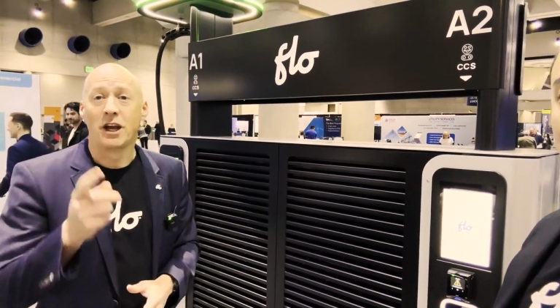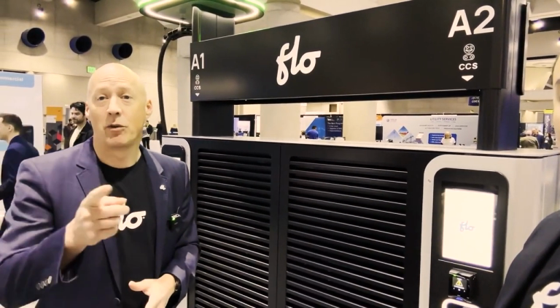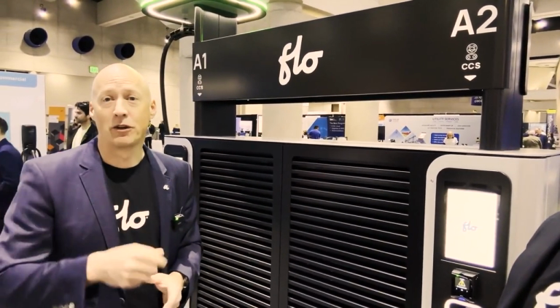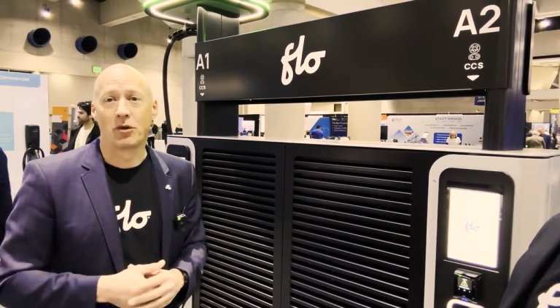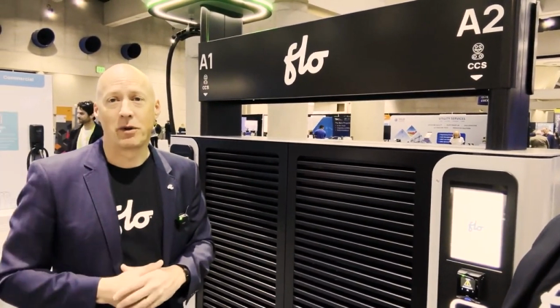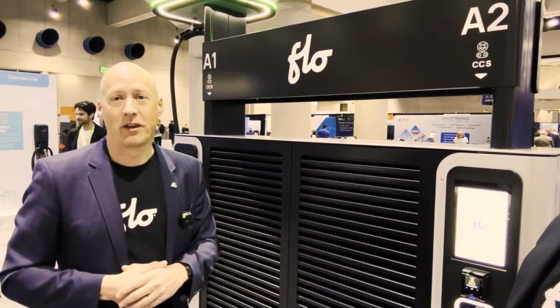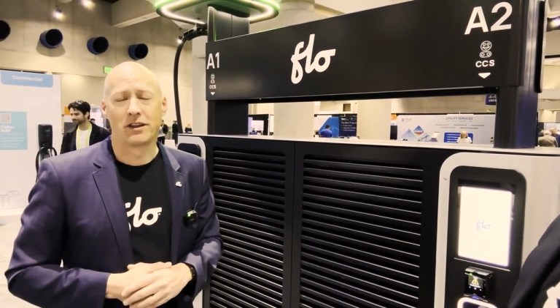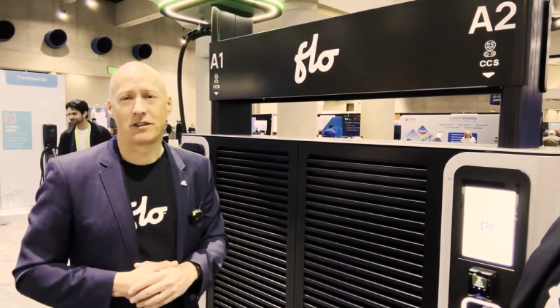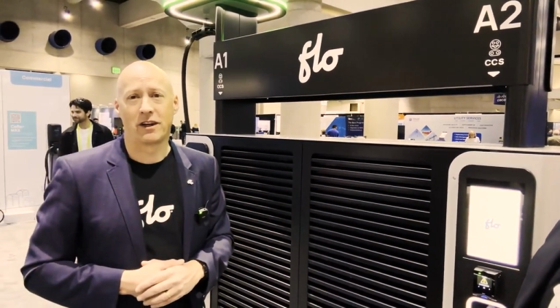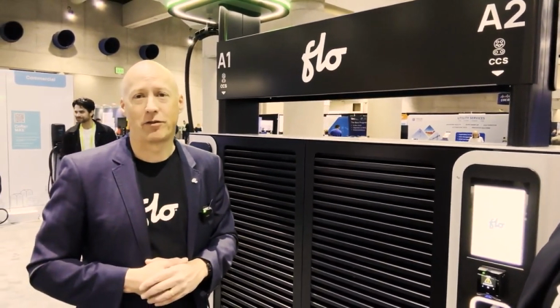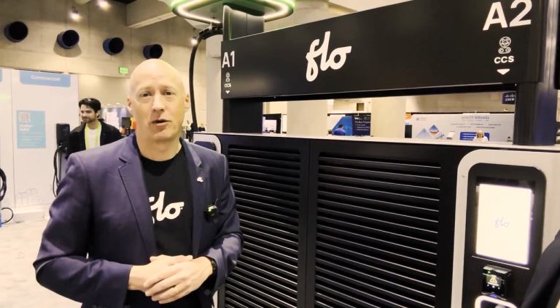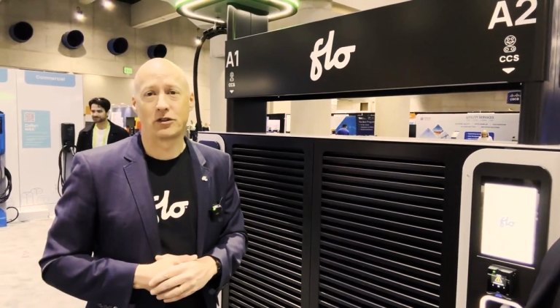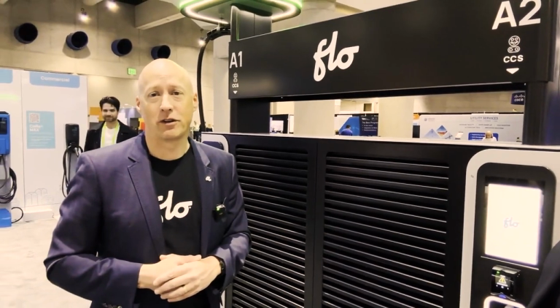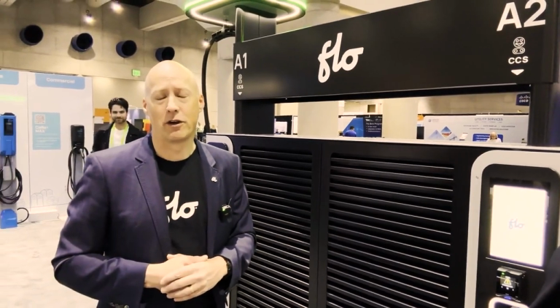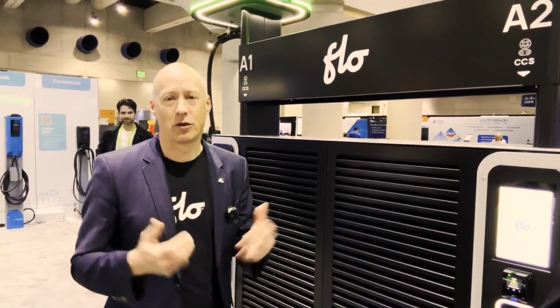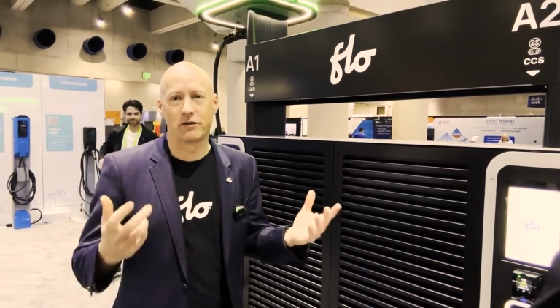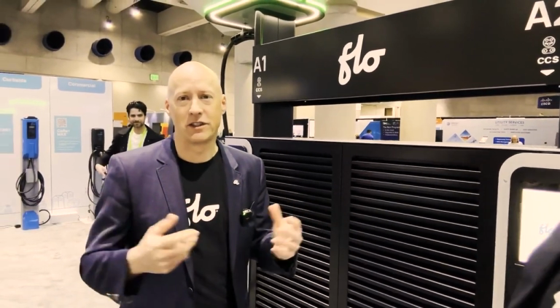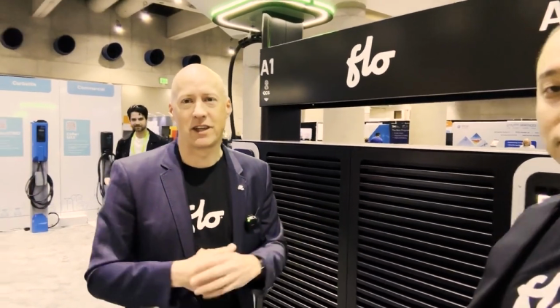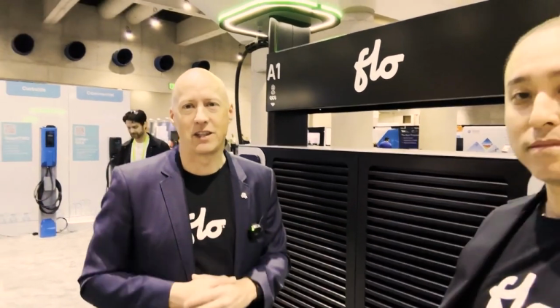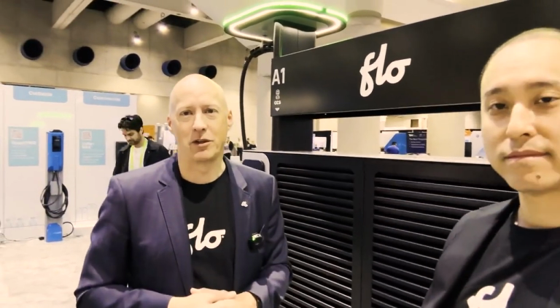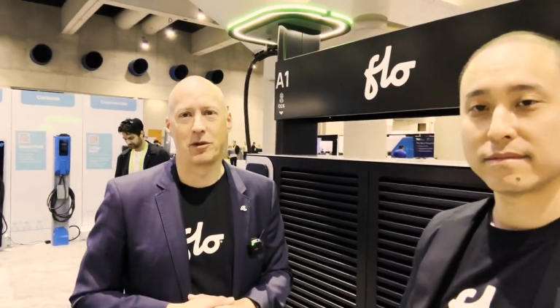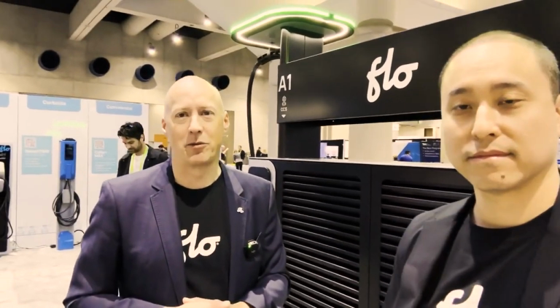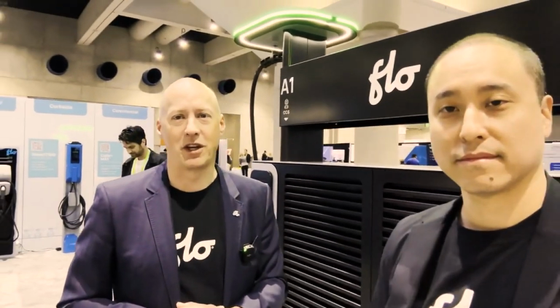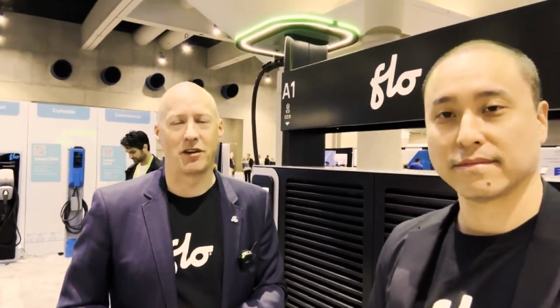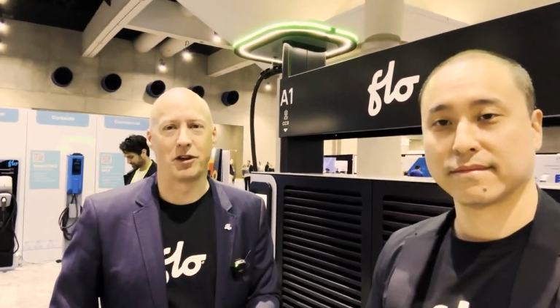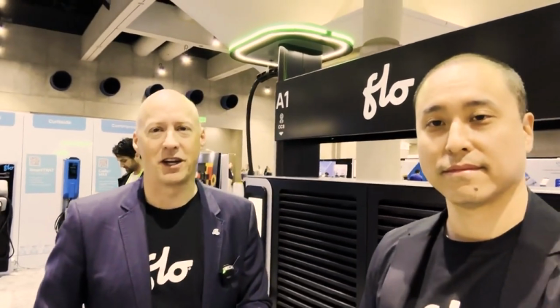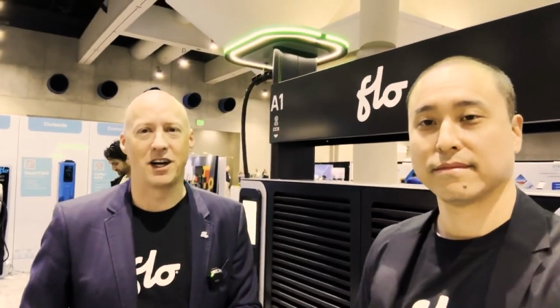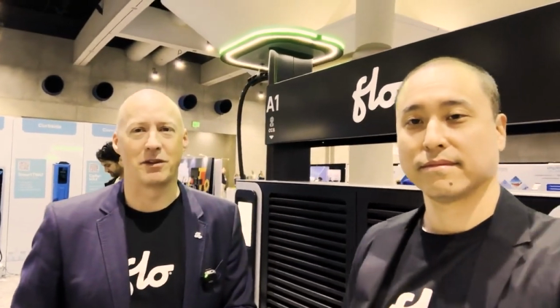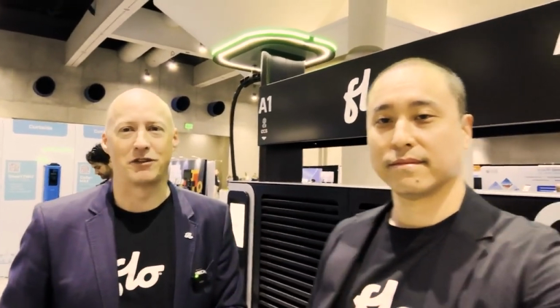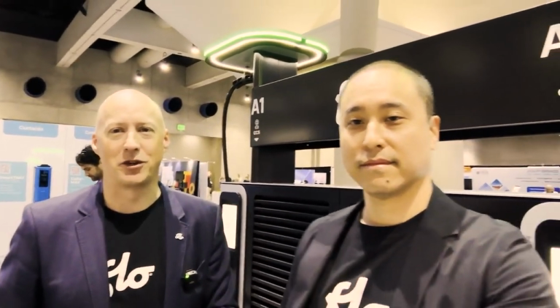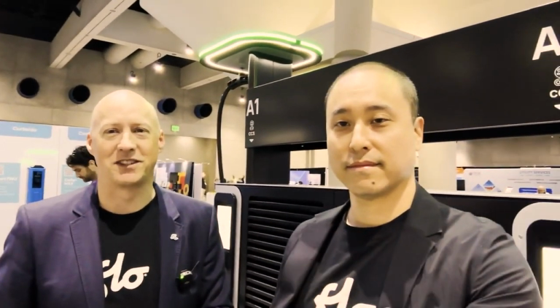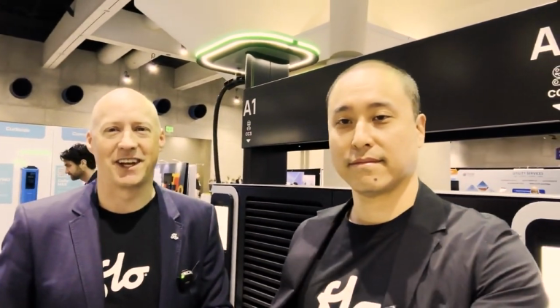If you want to learn more about the Flow Ultra, visit us at www.flow.com. Thanks for joining us today.